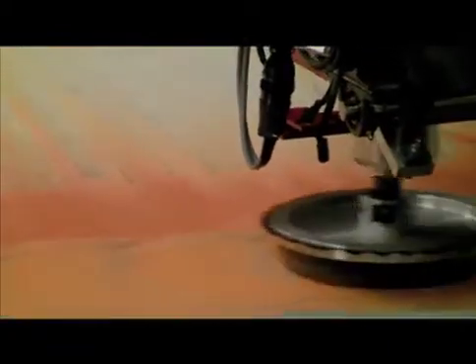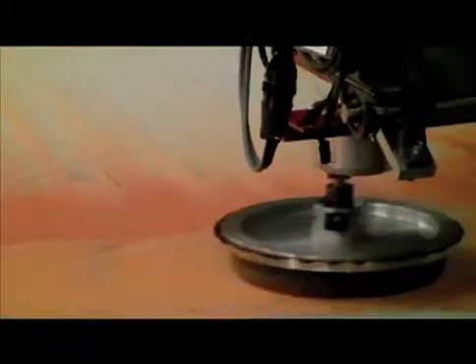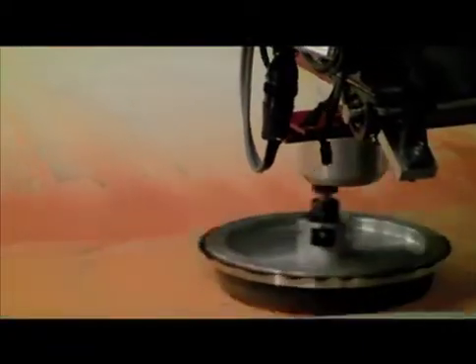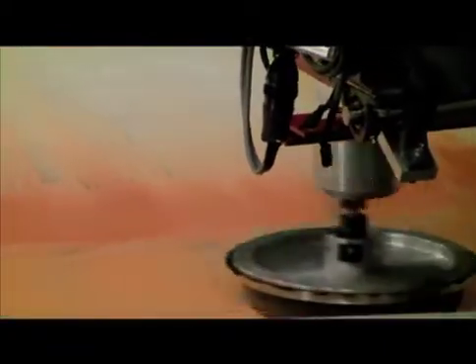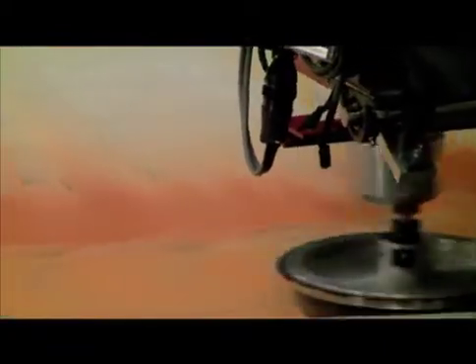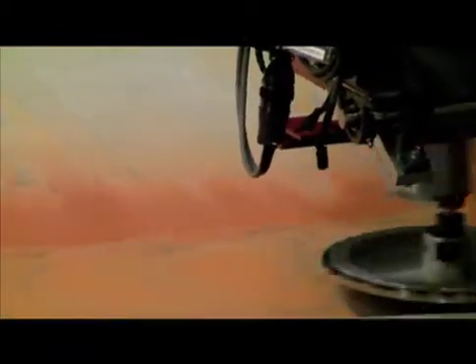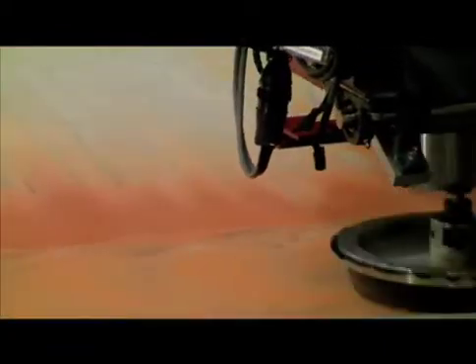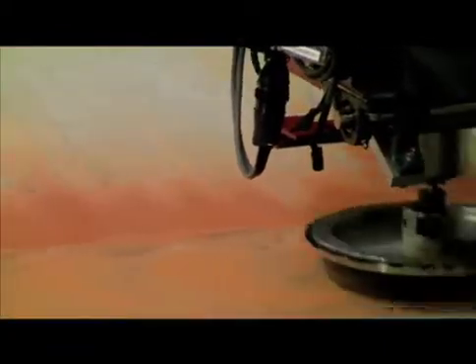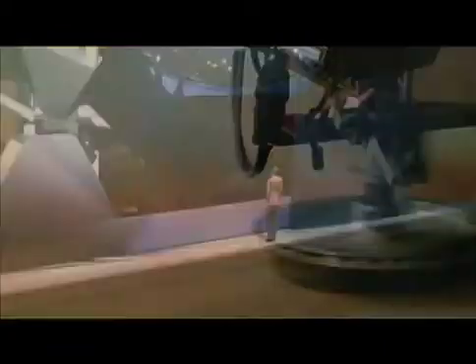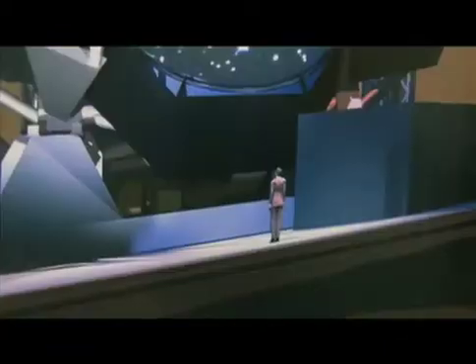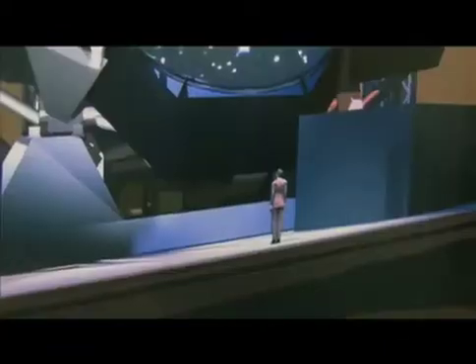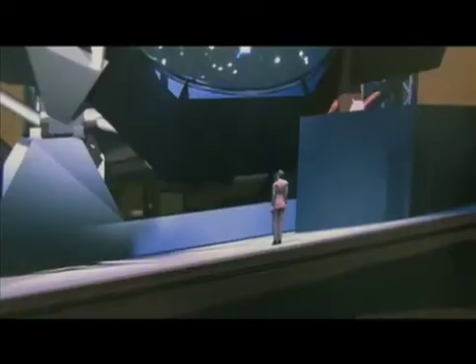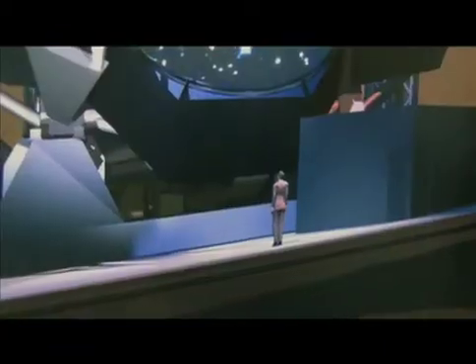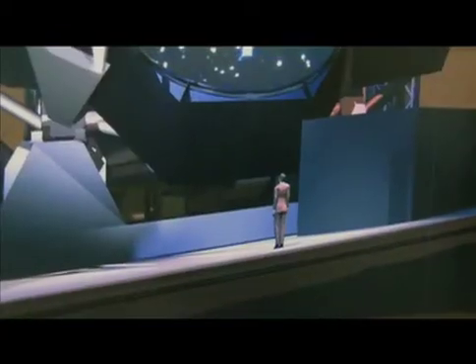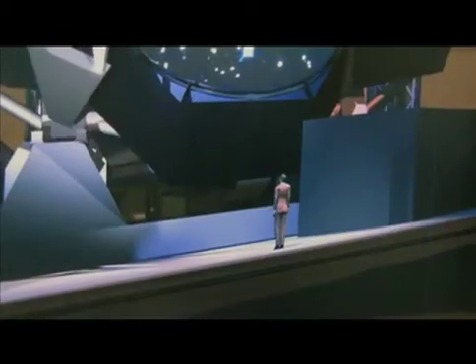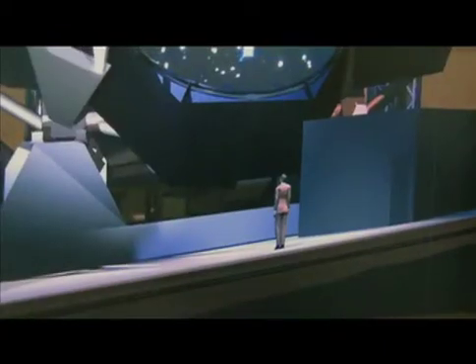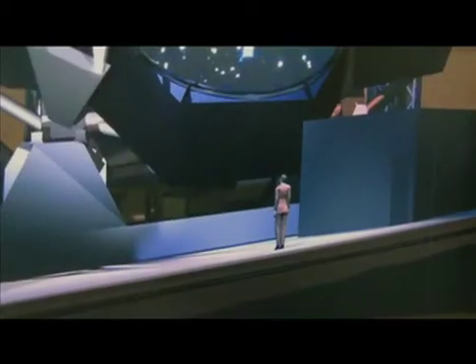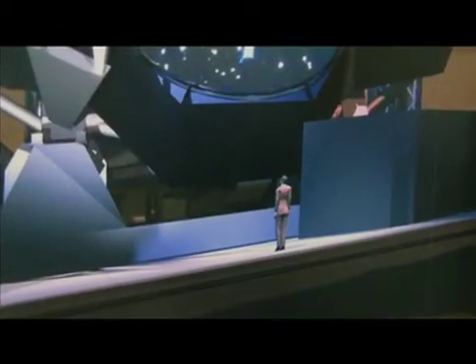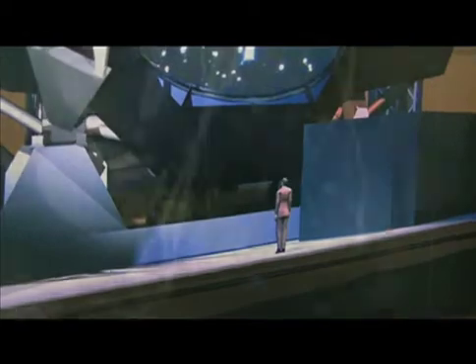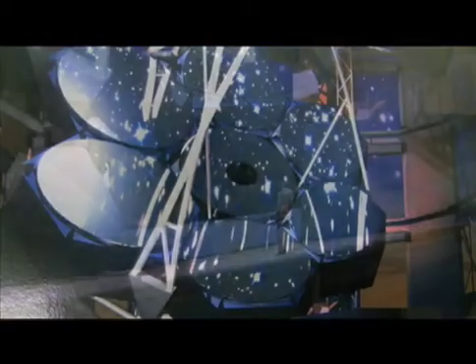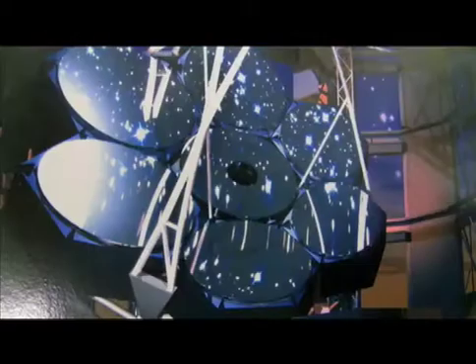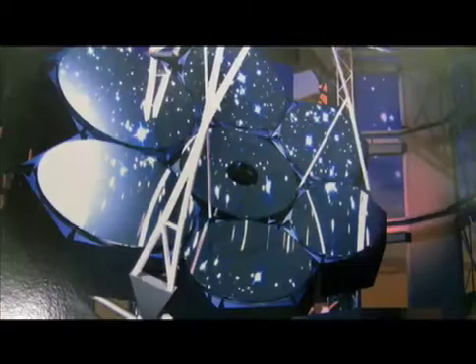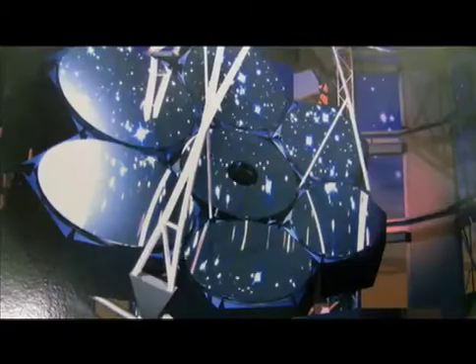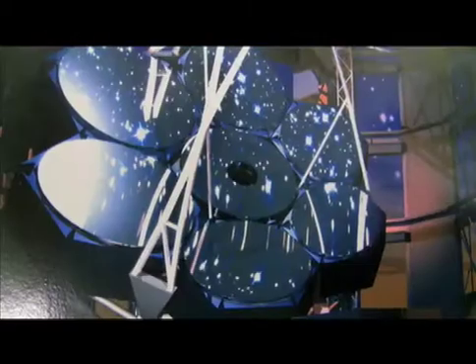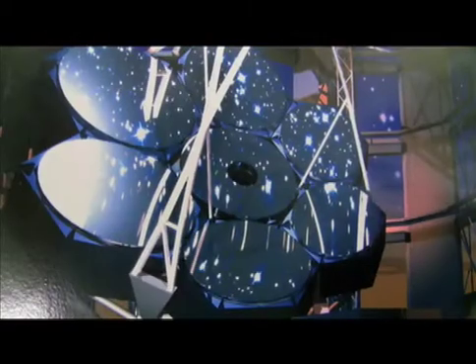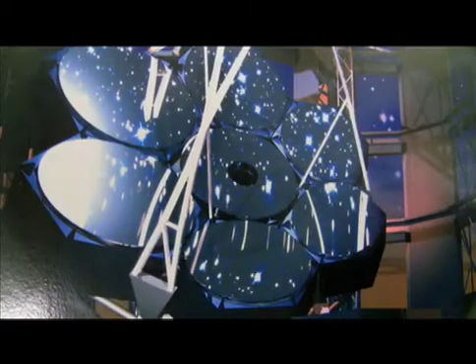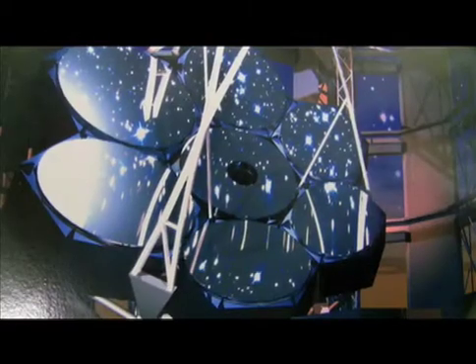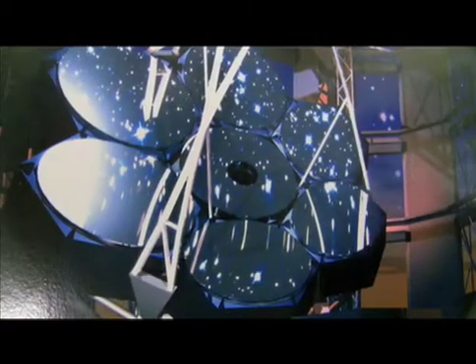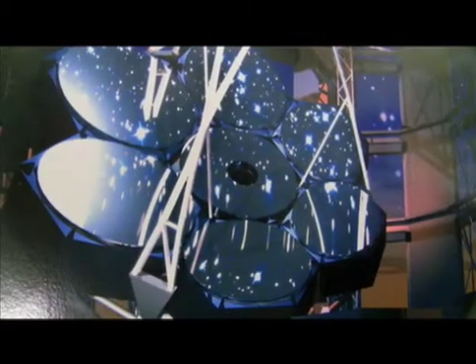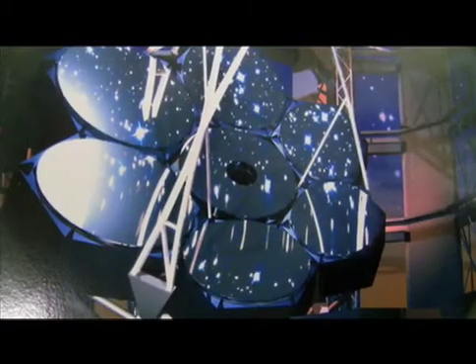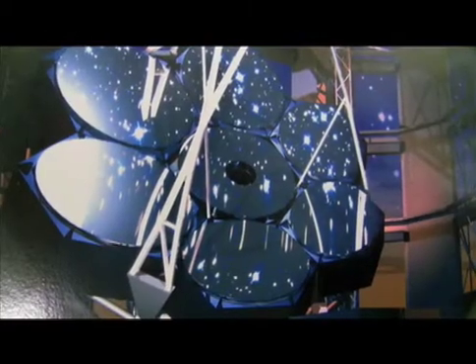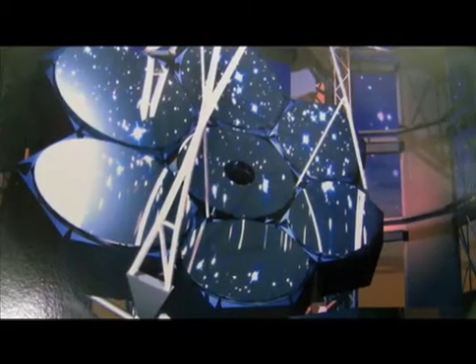This completed mirror will wait for its six siblings over the next three years before they are transported to Chile.